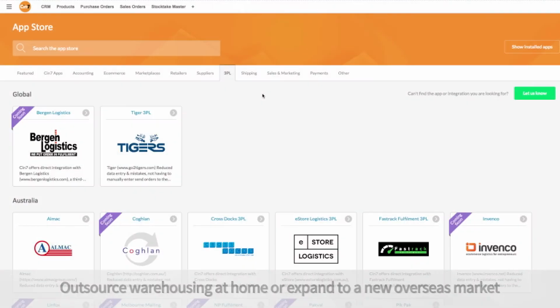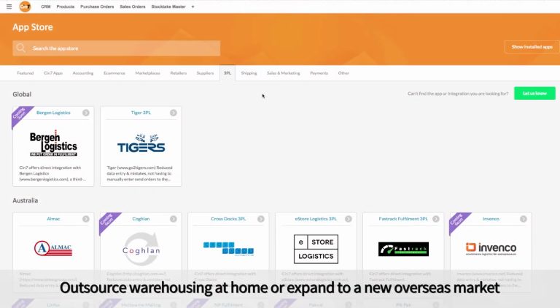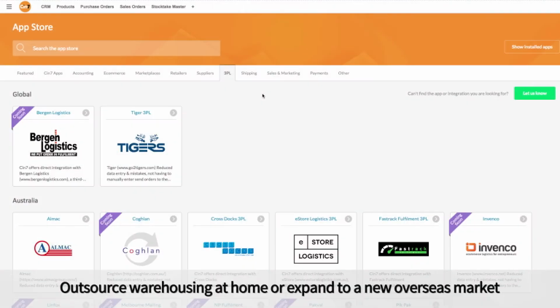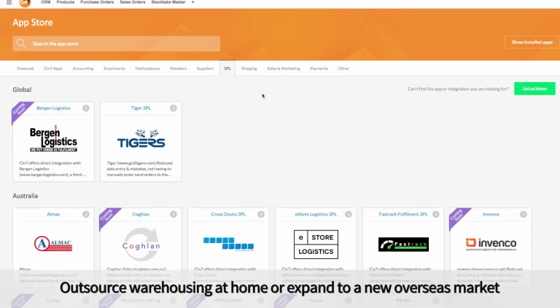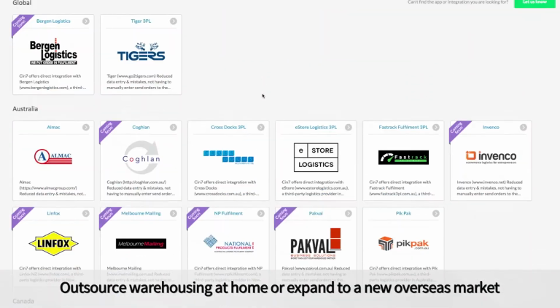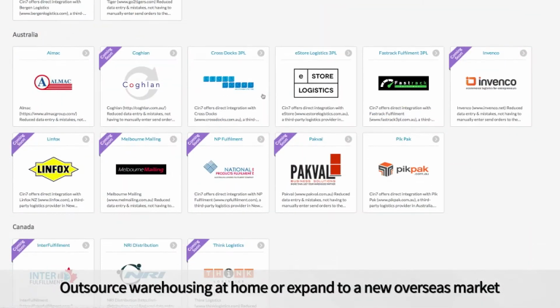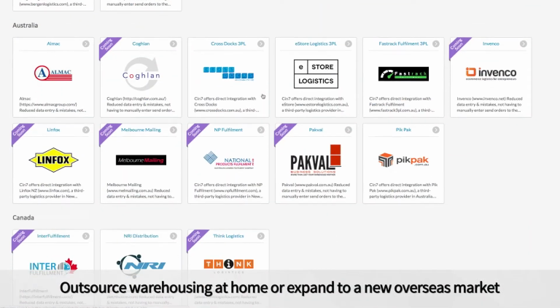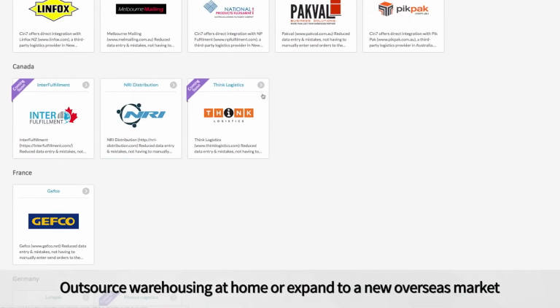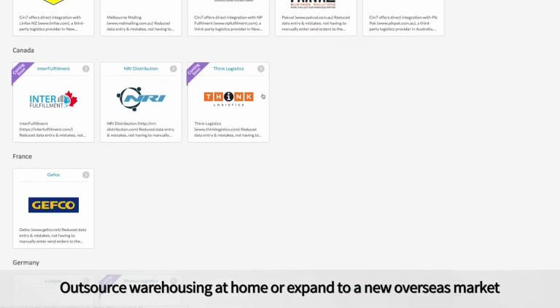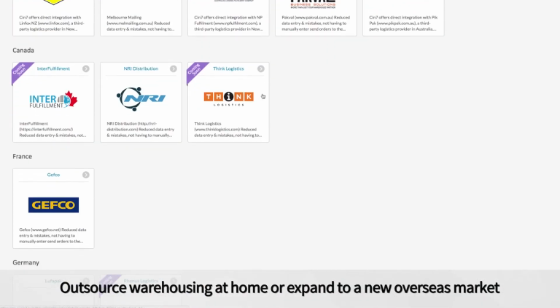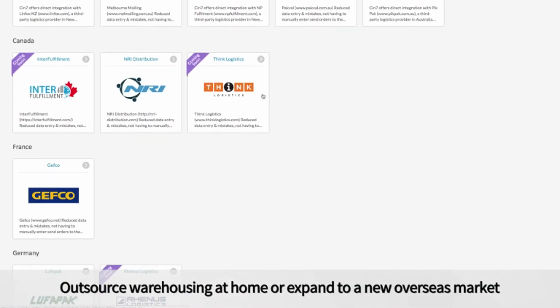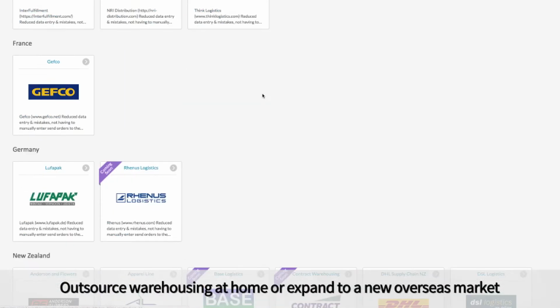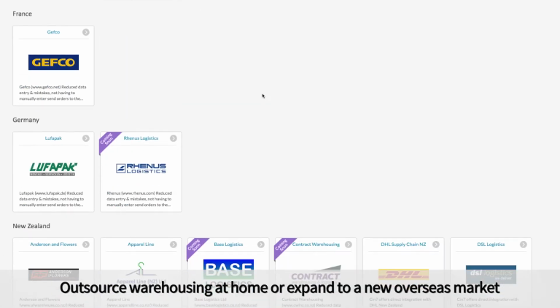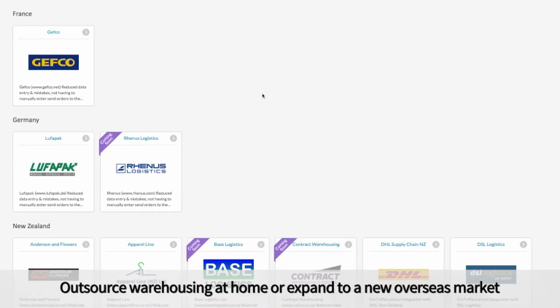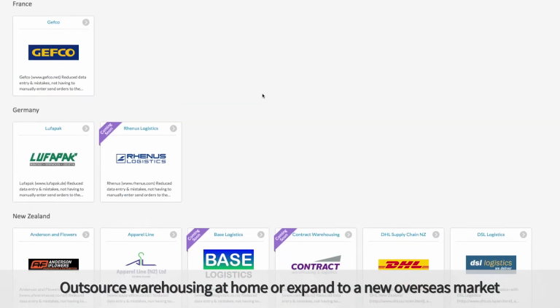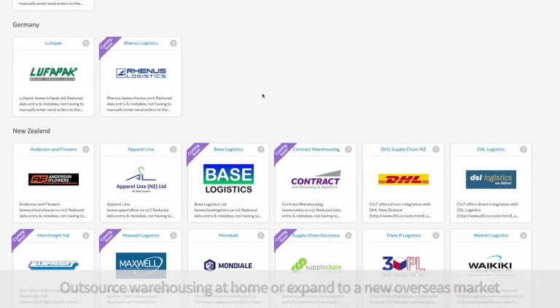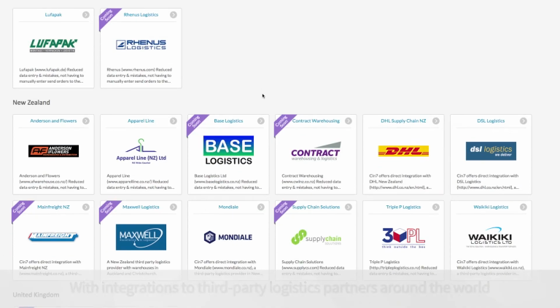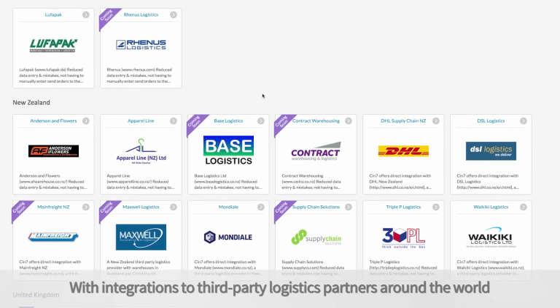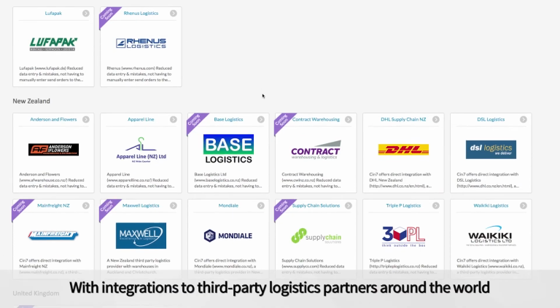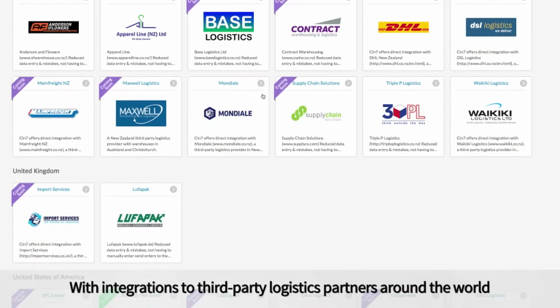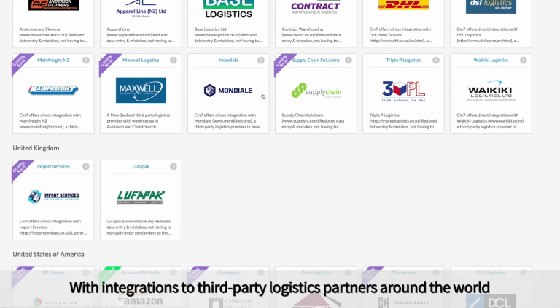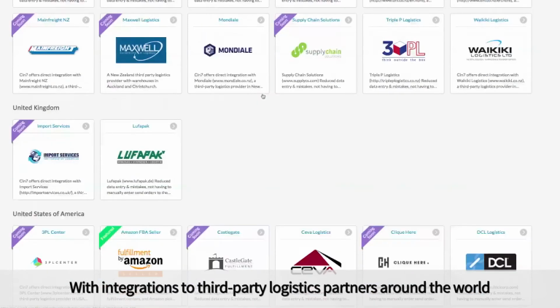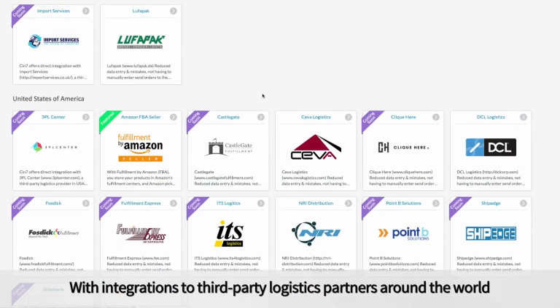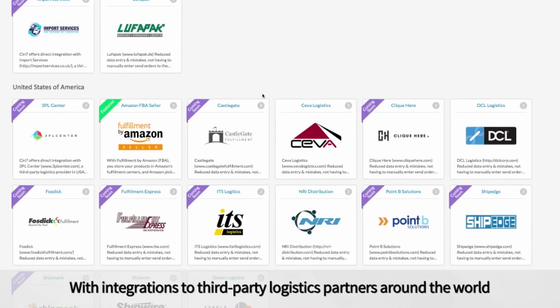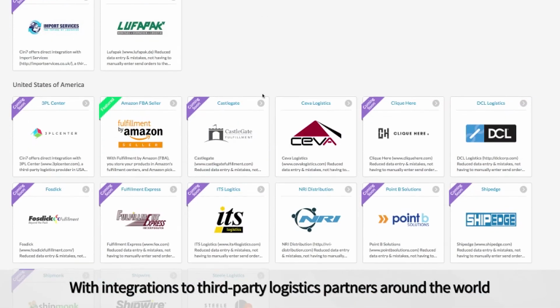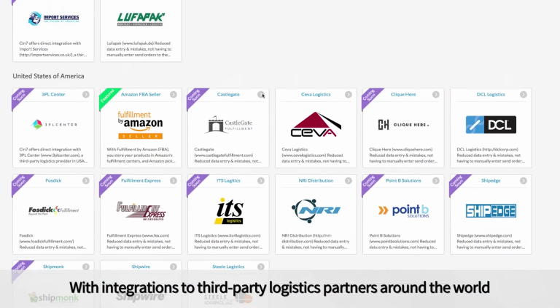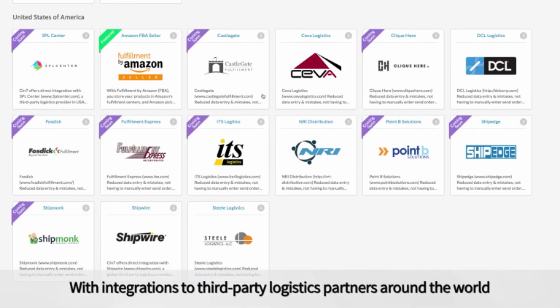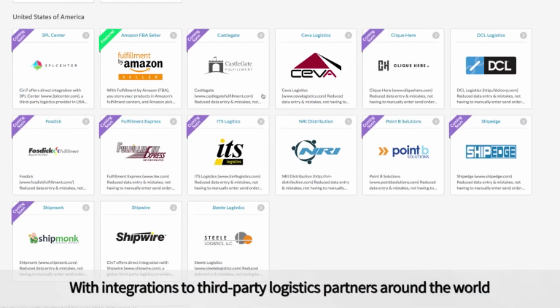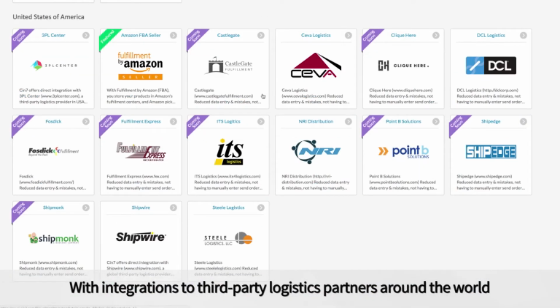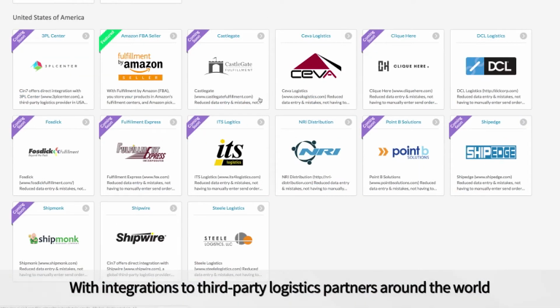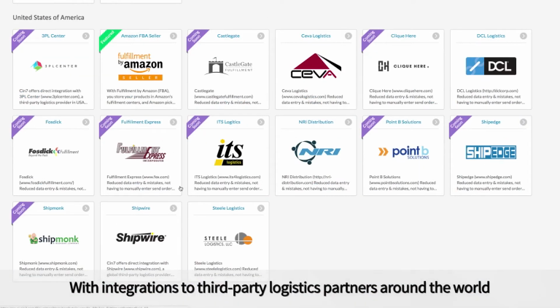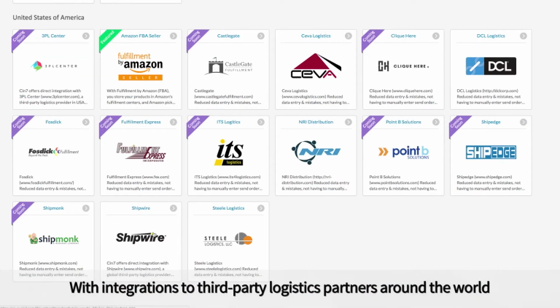Outsource warehousing at home or expand to a new overseas market with integrations to third-party logistics partners around the world.